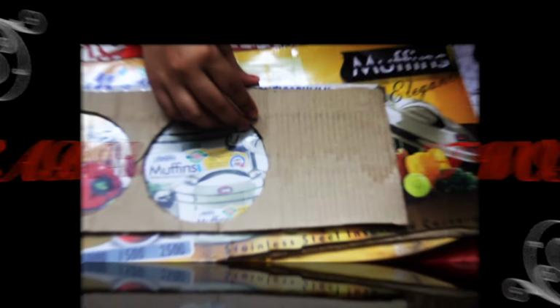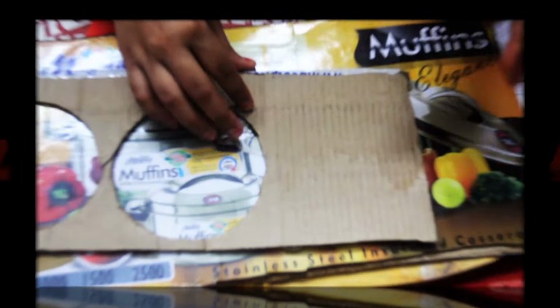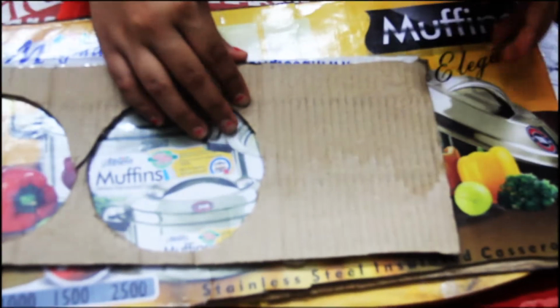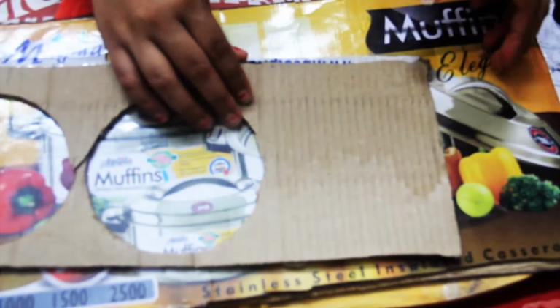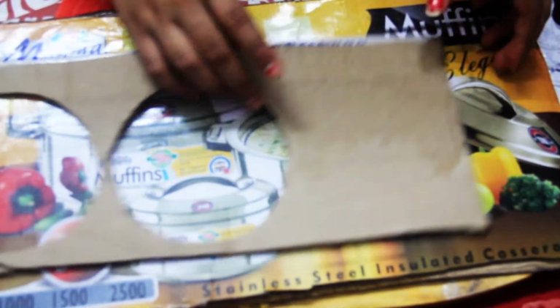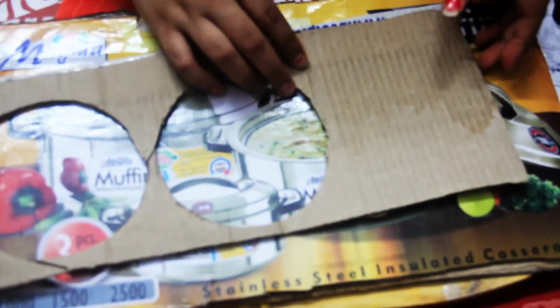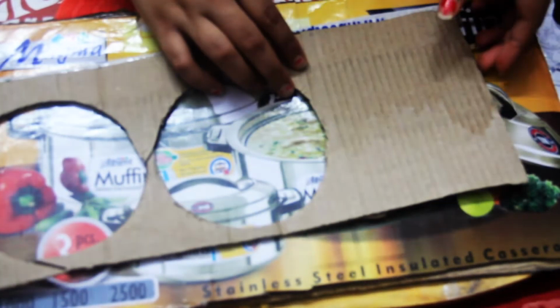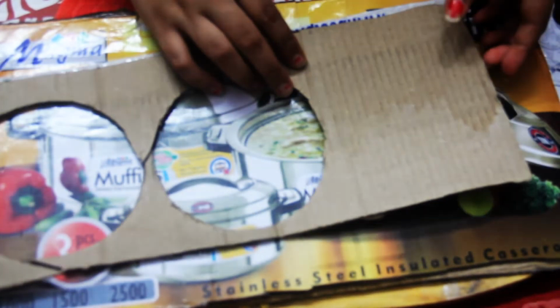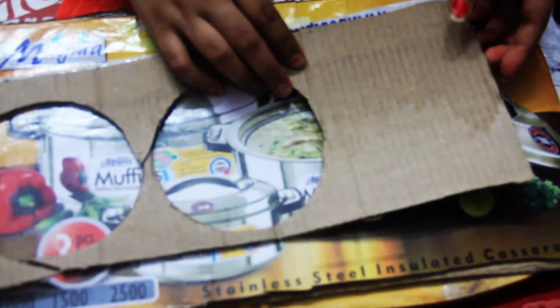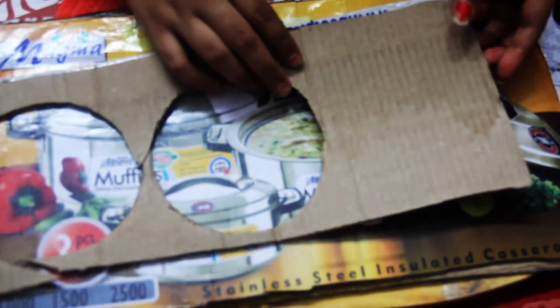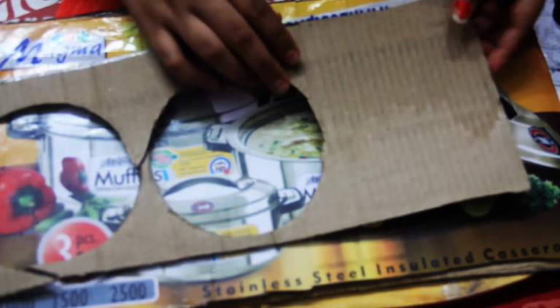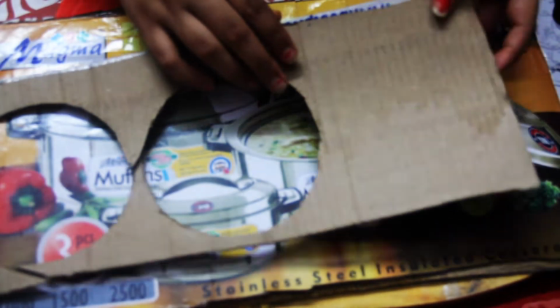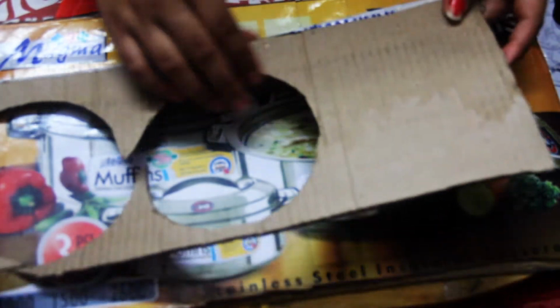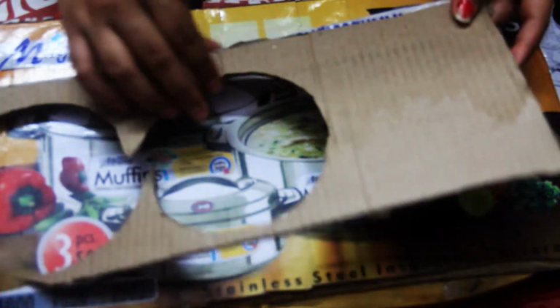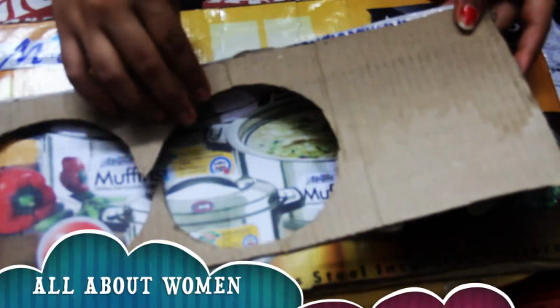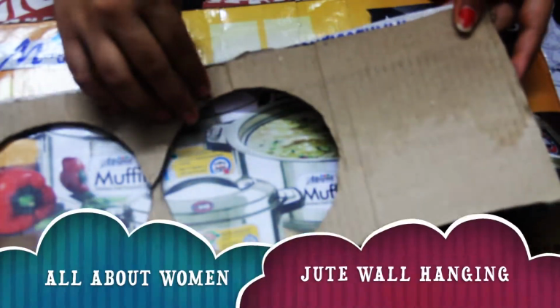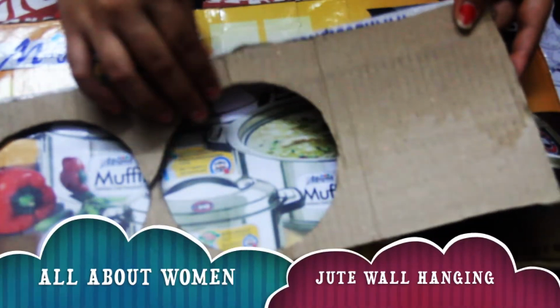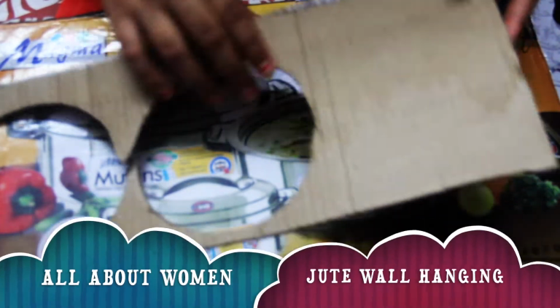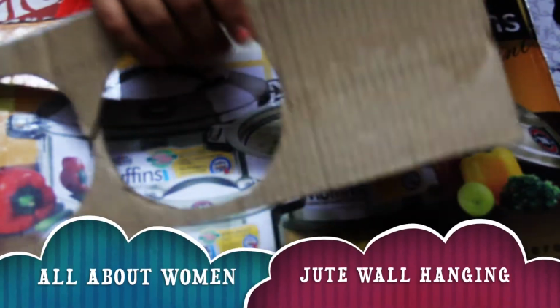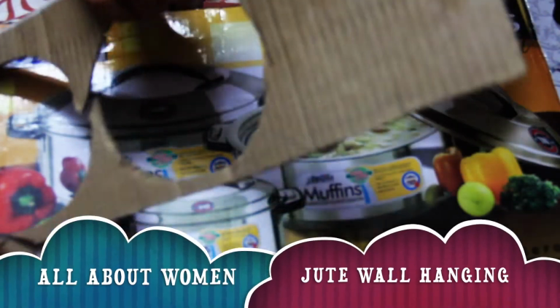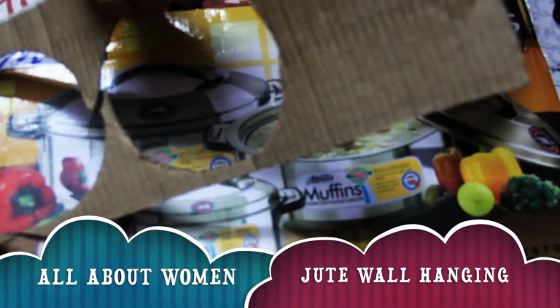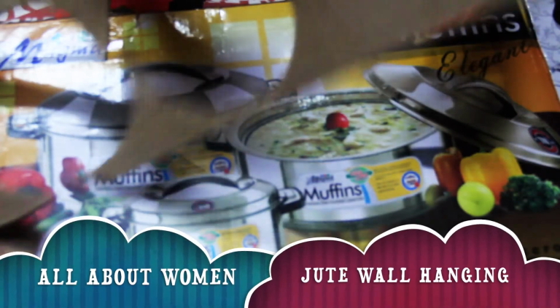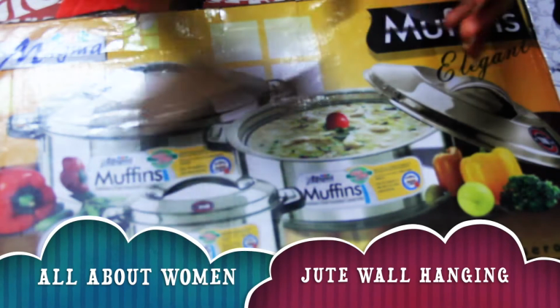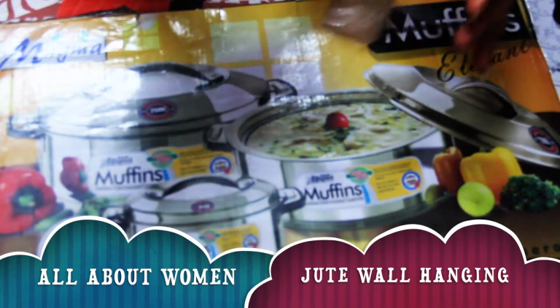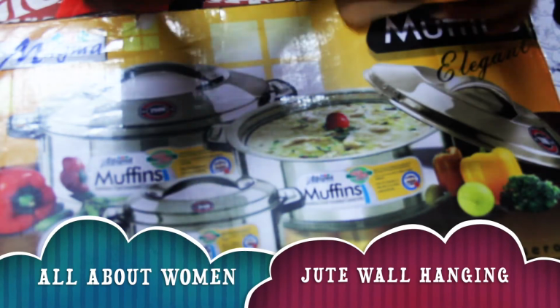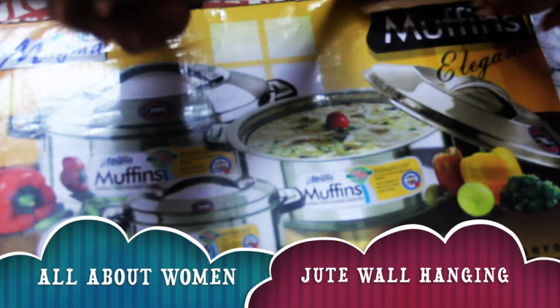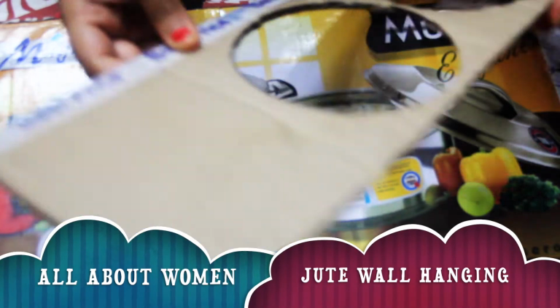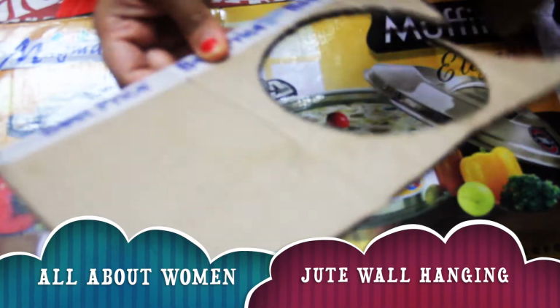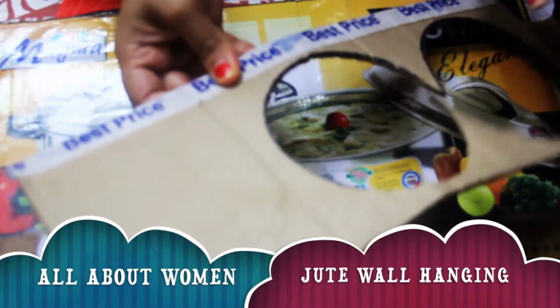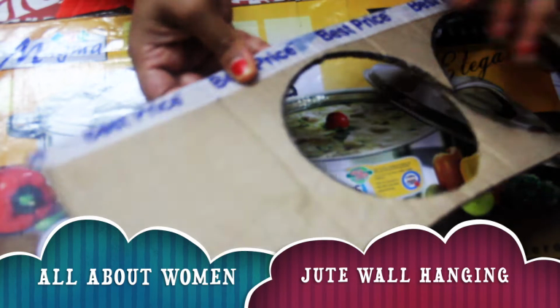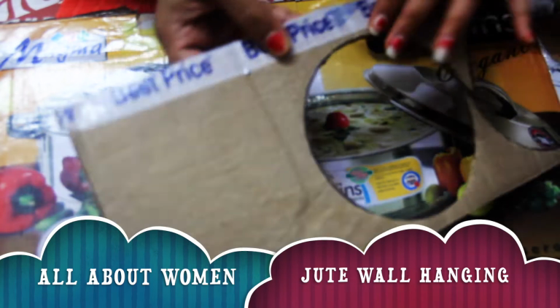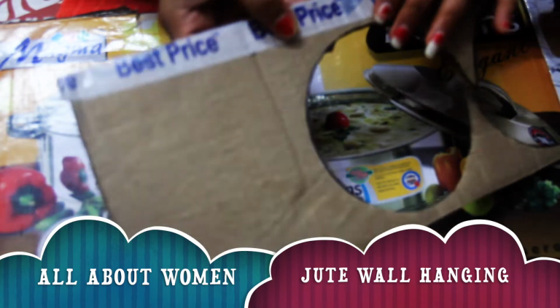Hello friends, welcome to my channel All About Women. Today we are going to make wall hanging.